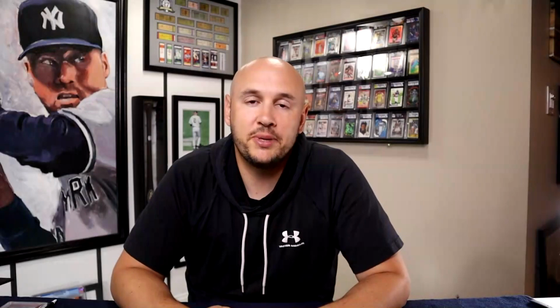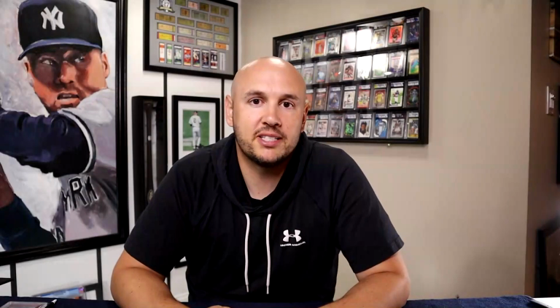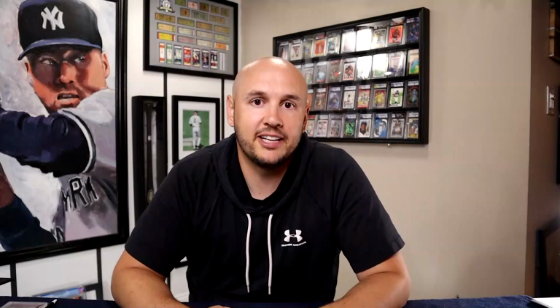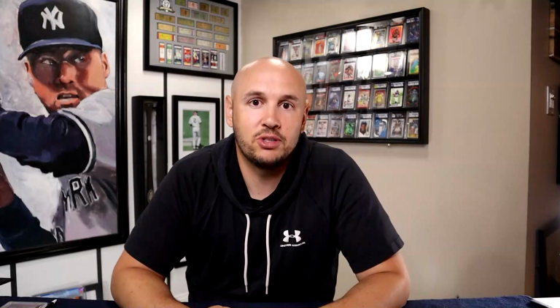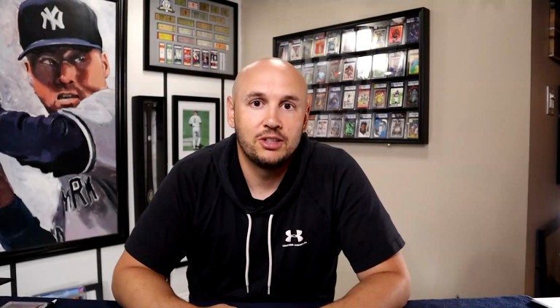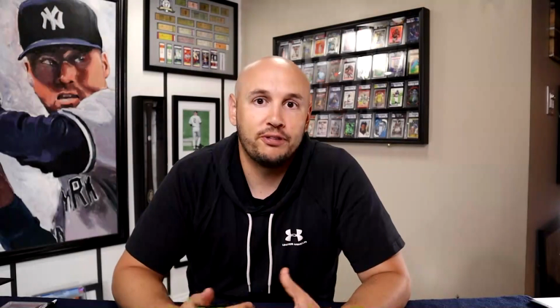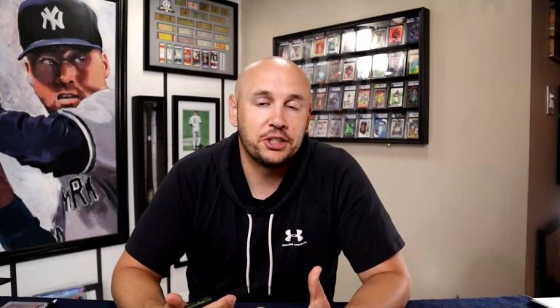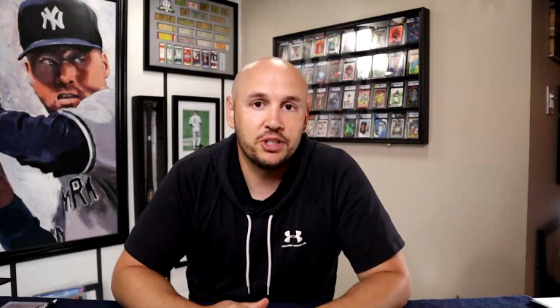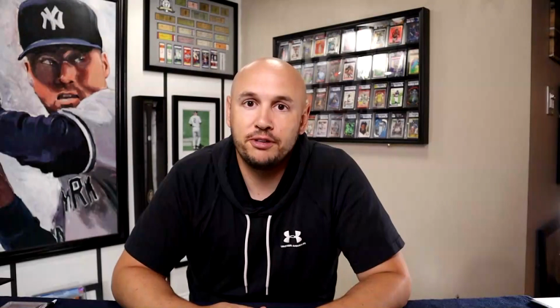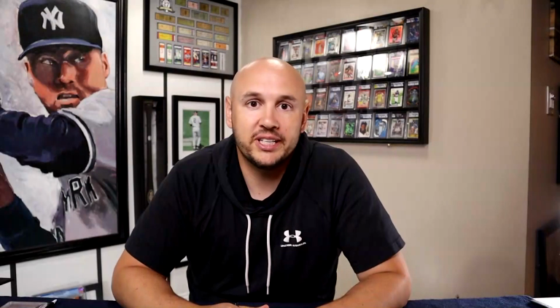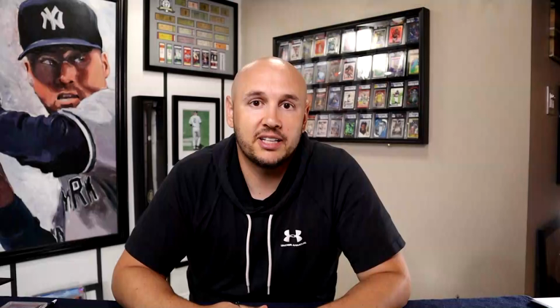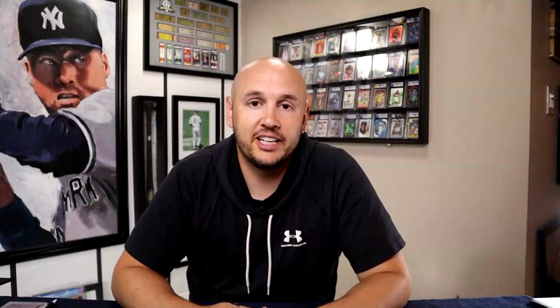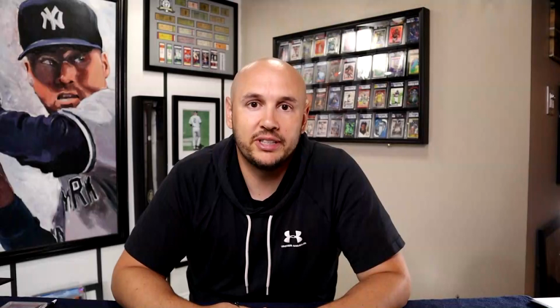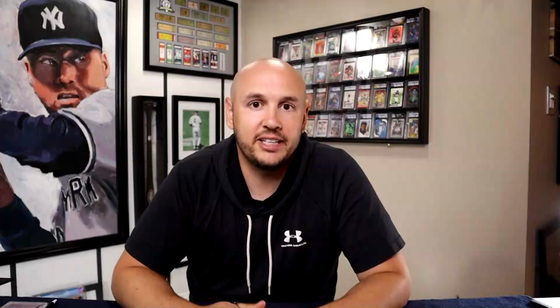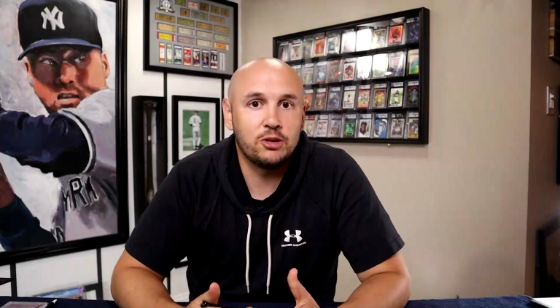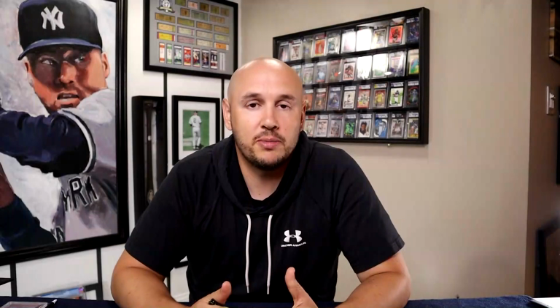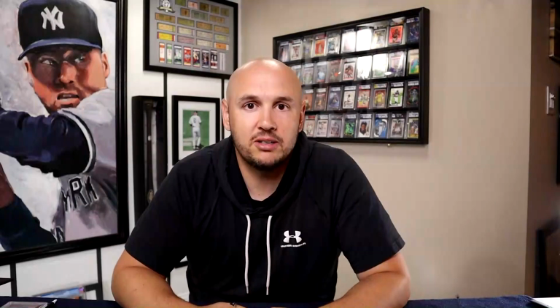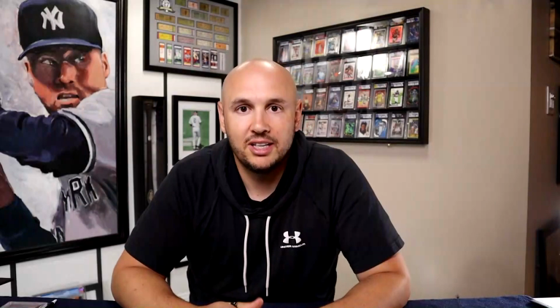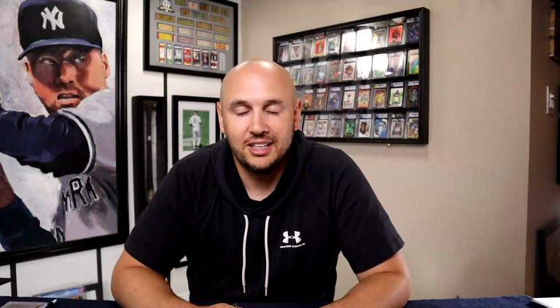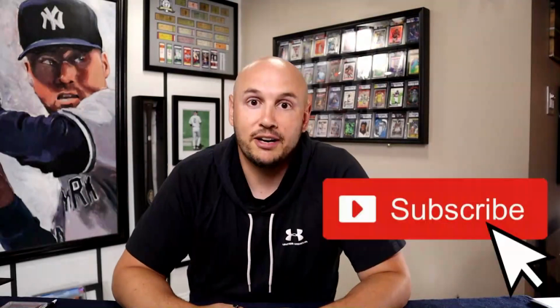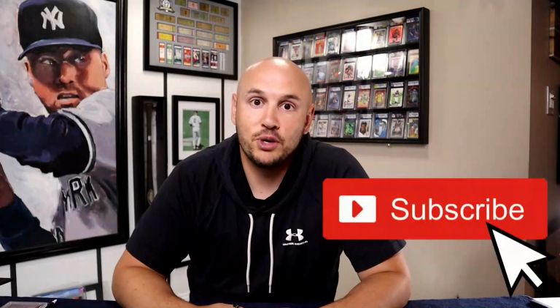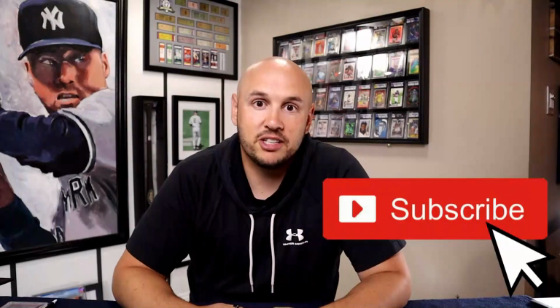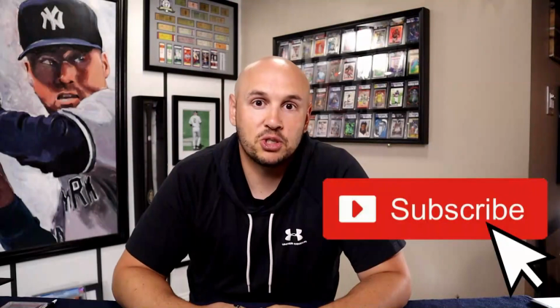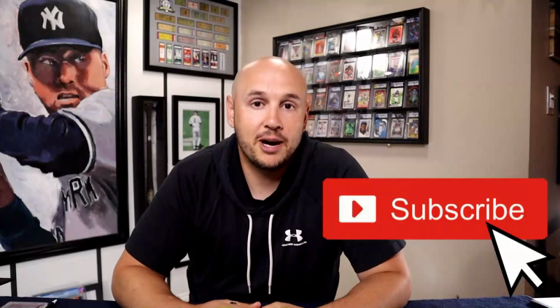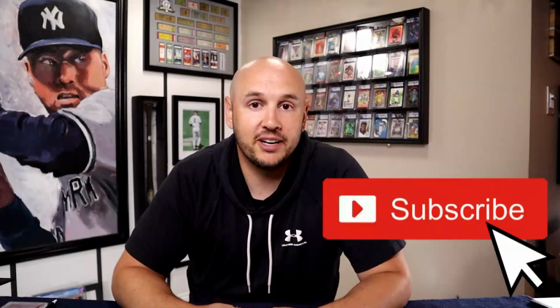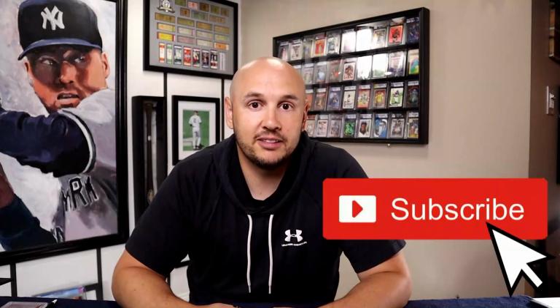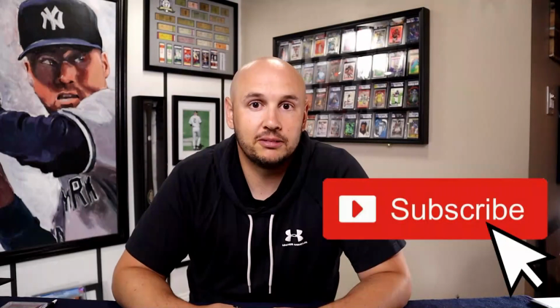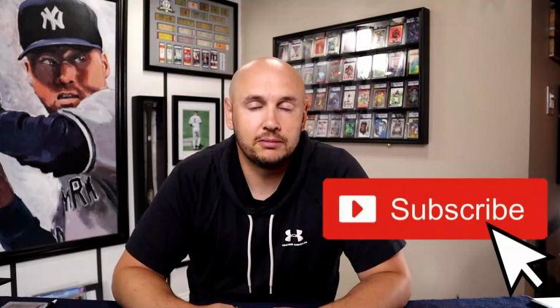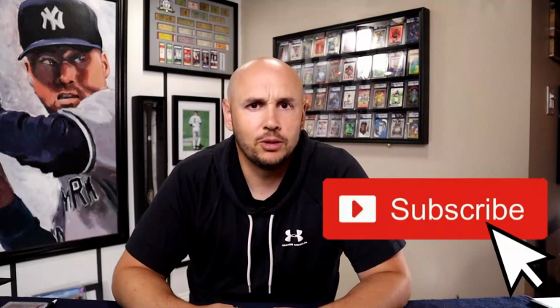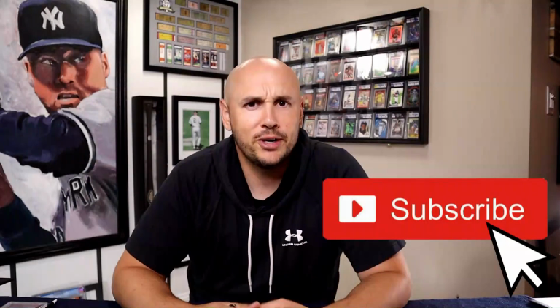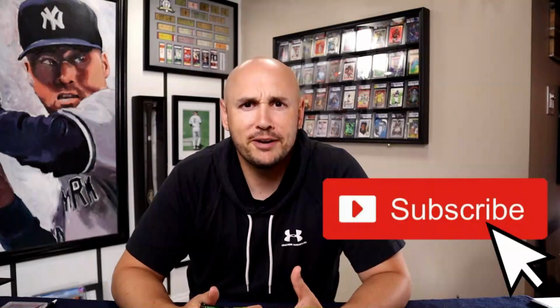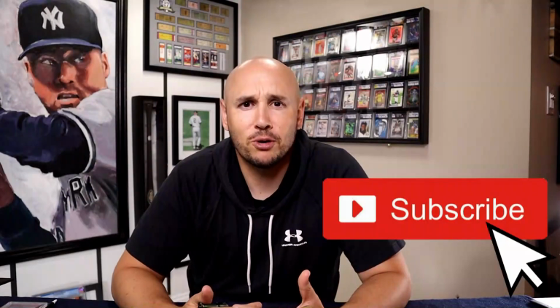So there's your crash course in the PSA label. Hopefully I showed you a few things on the label that you didn't know about. If you haven't subscribed yet, what are you waiting for?